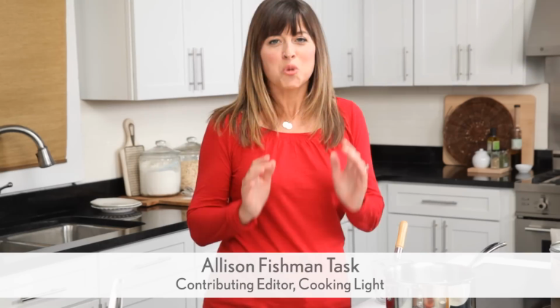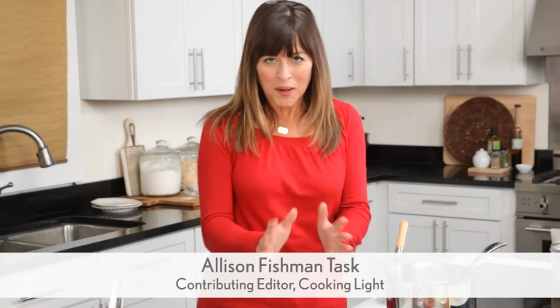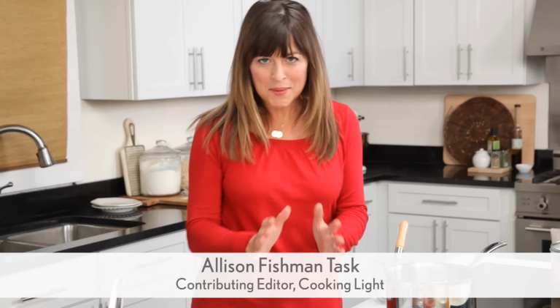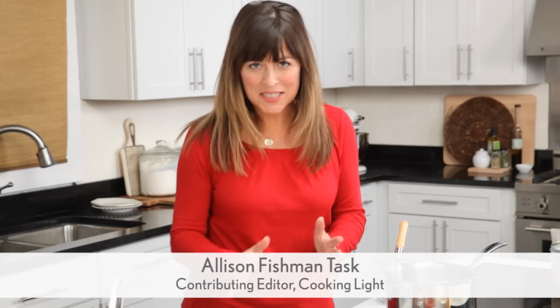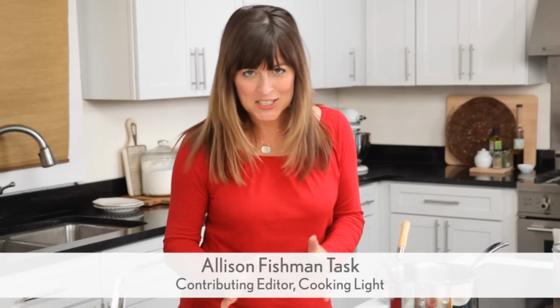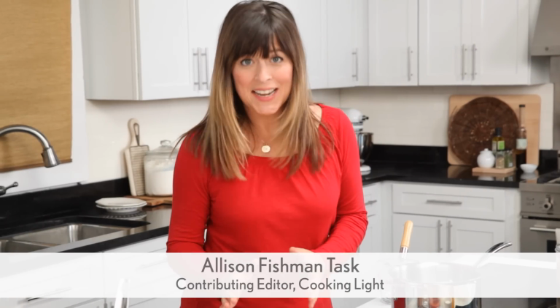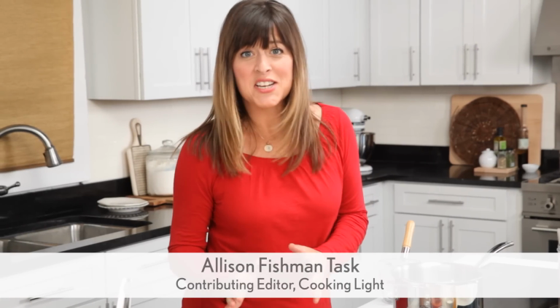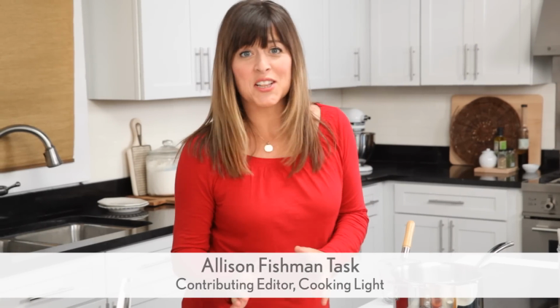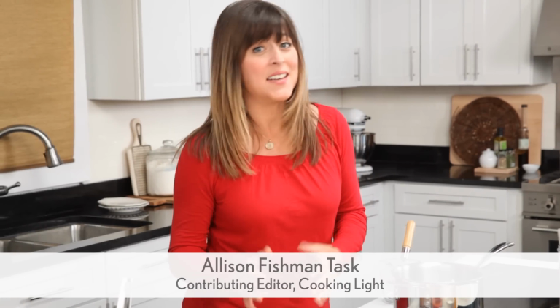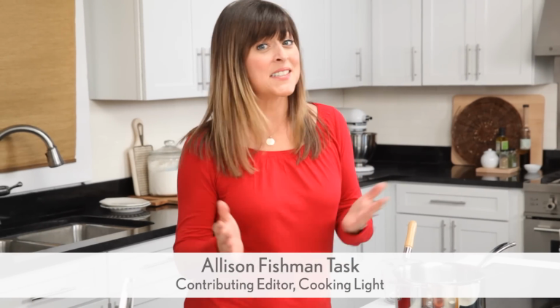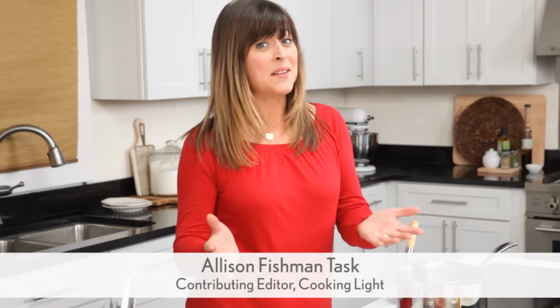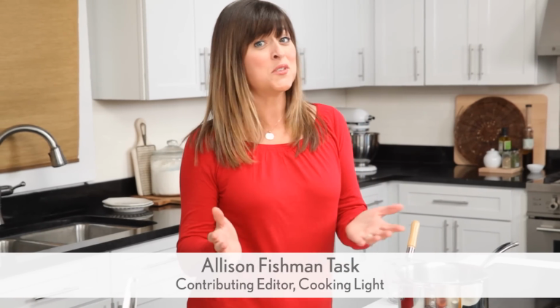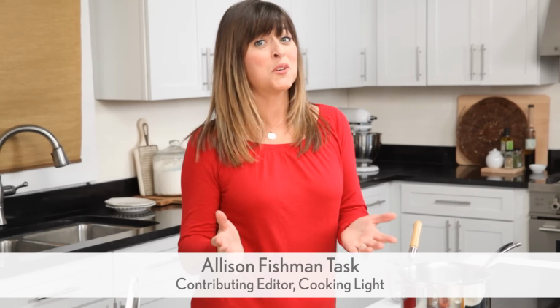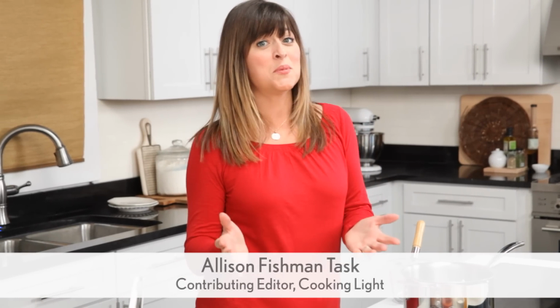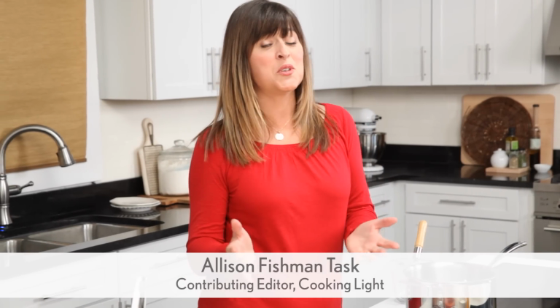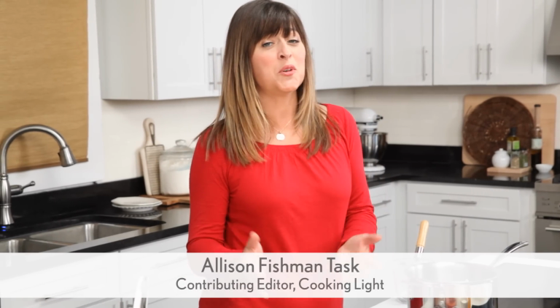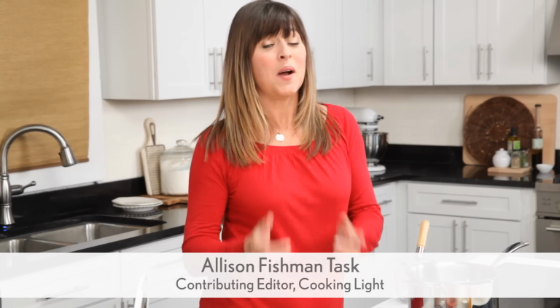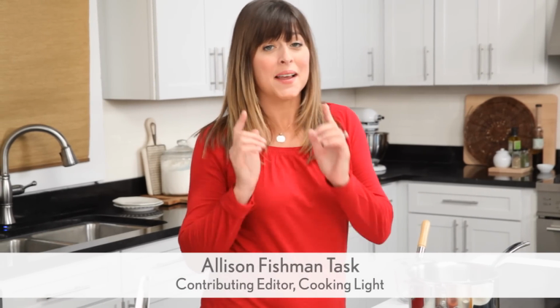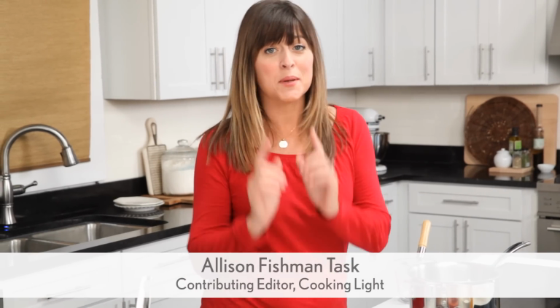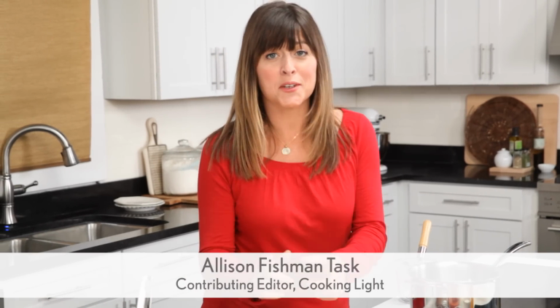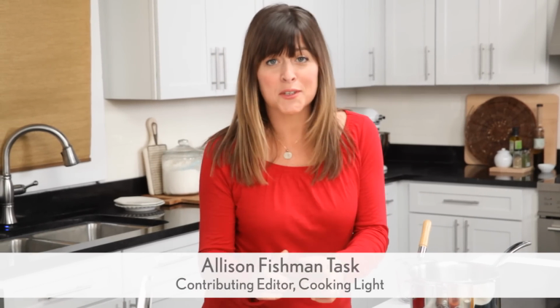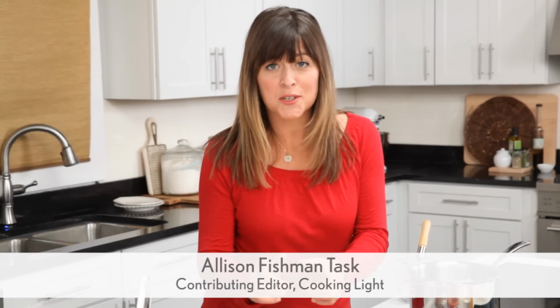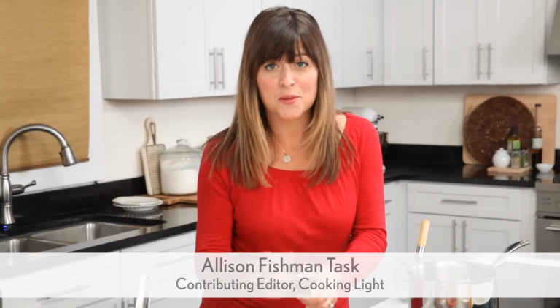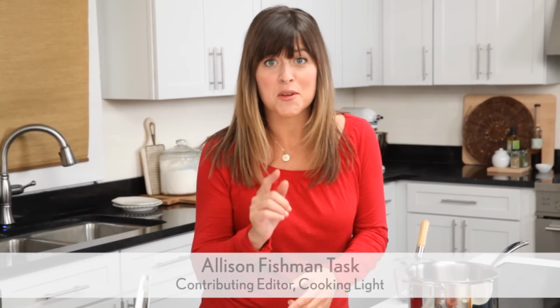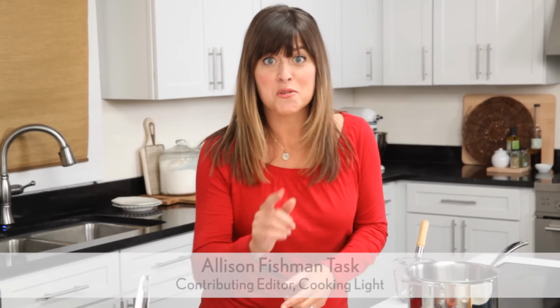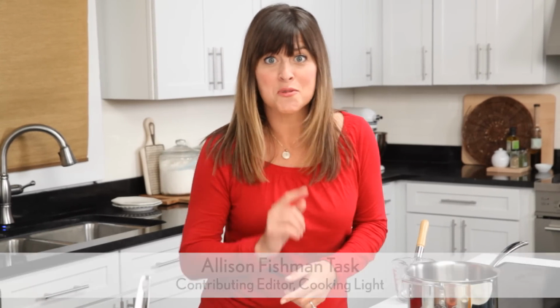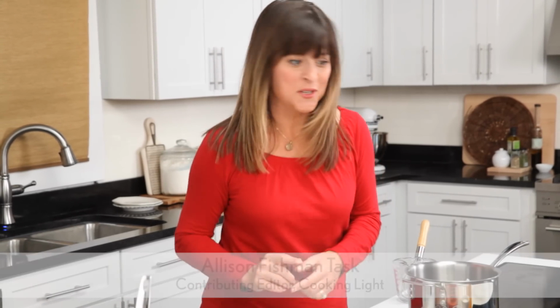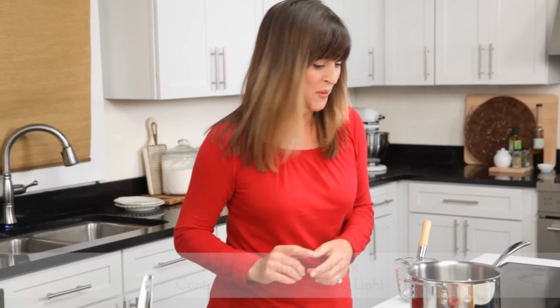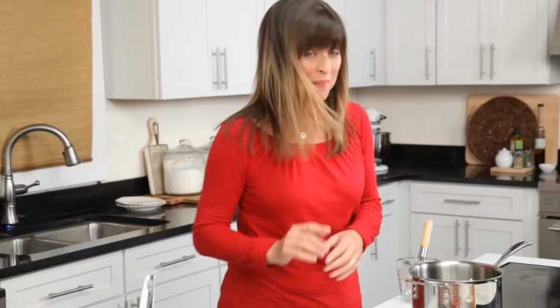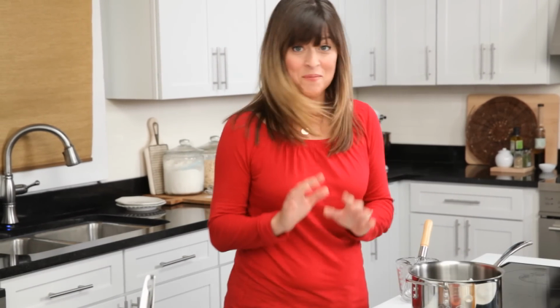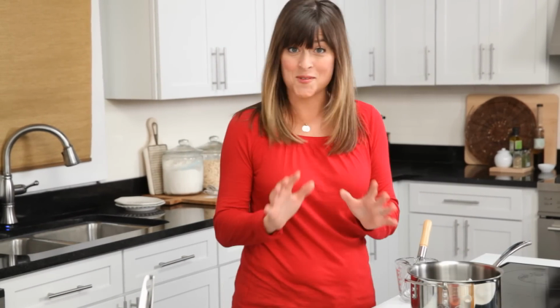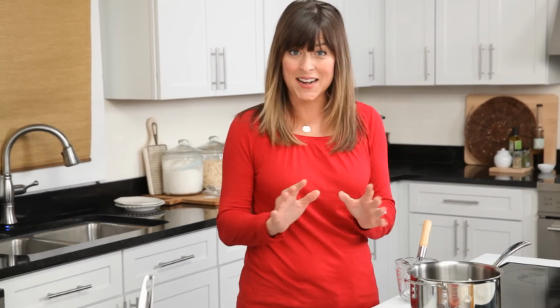20-minute chicken enchiladas. Sounds too good to be true? I am here to show you that you can do it. Ready?